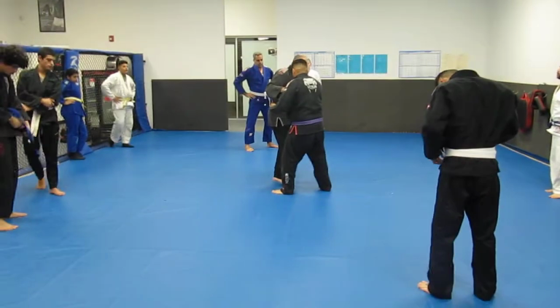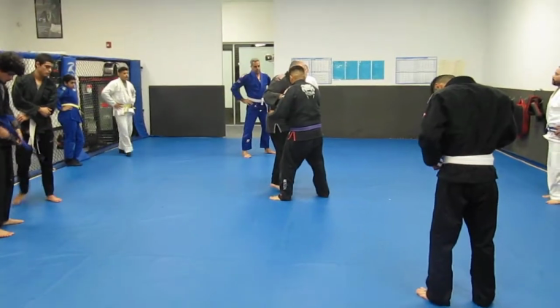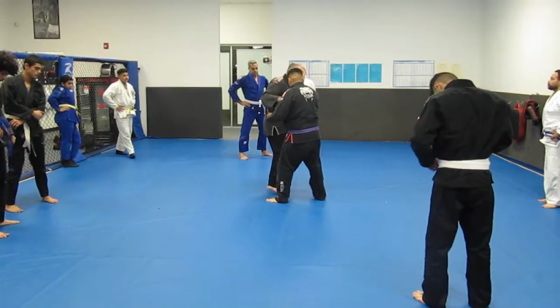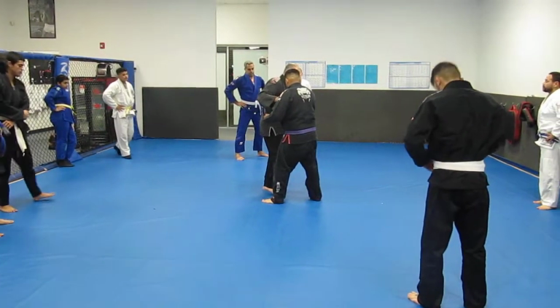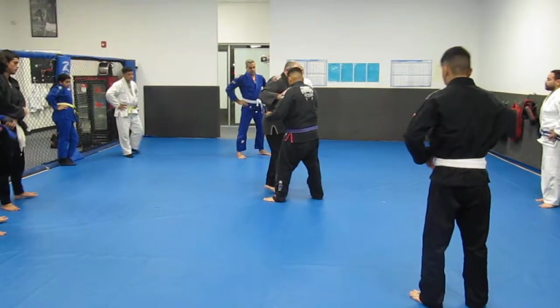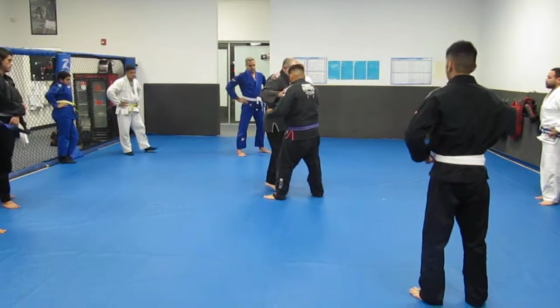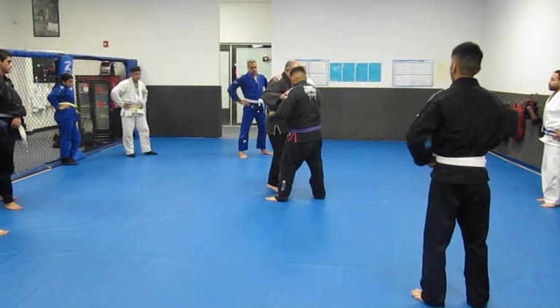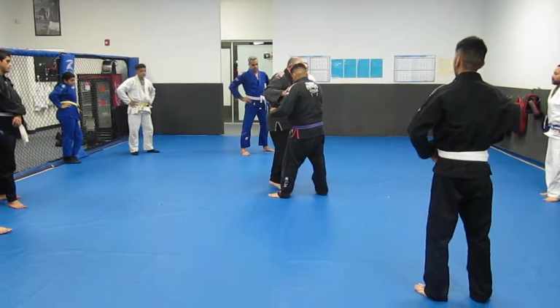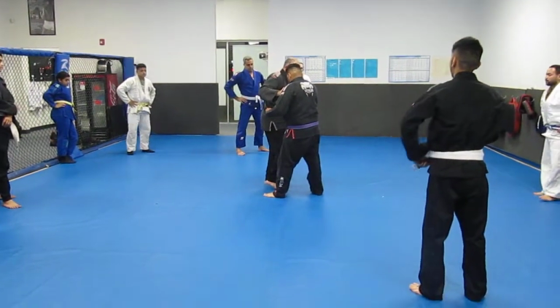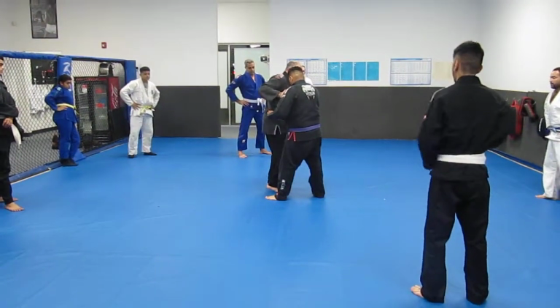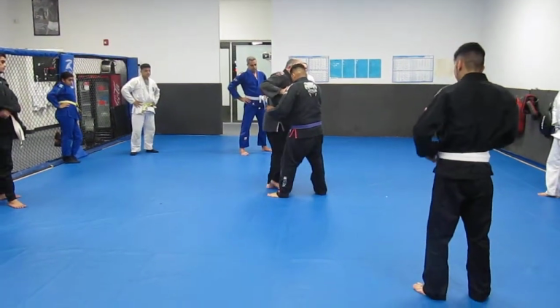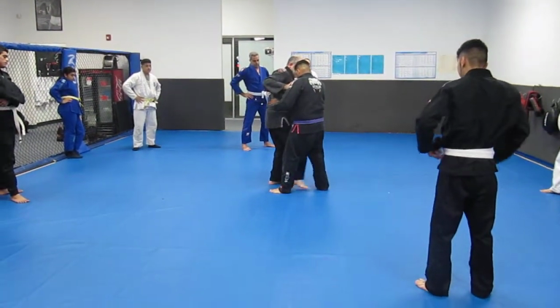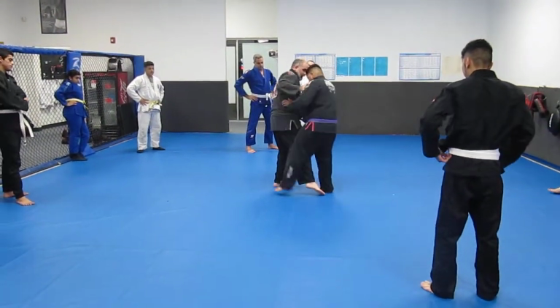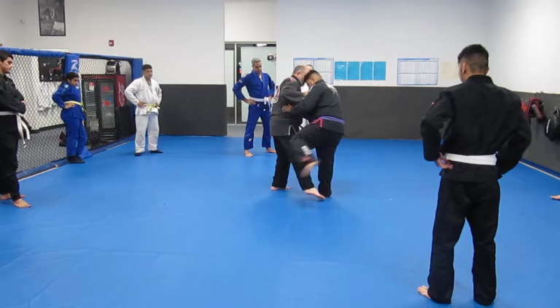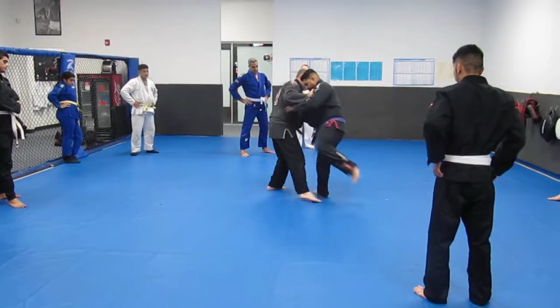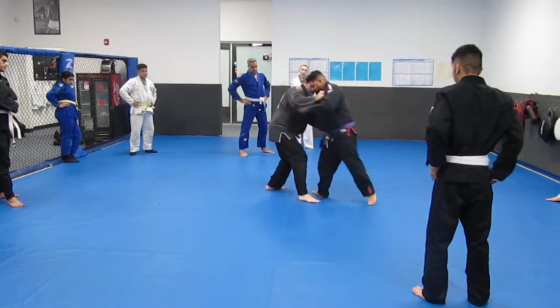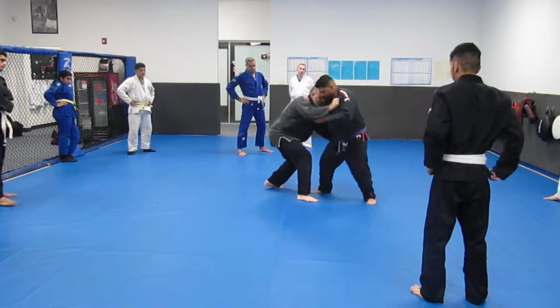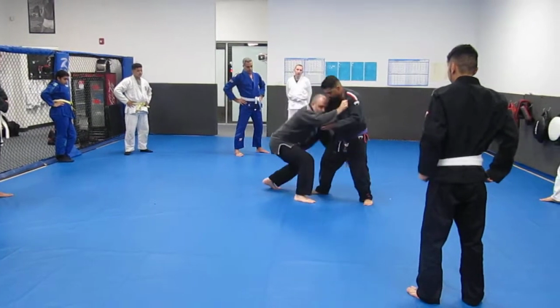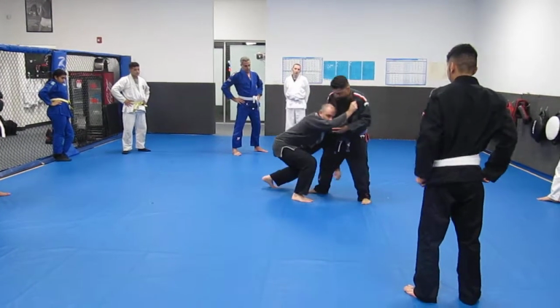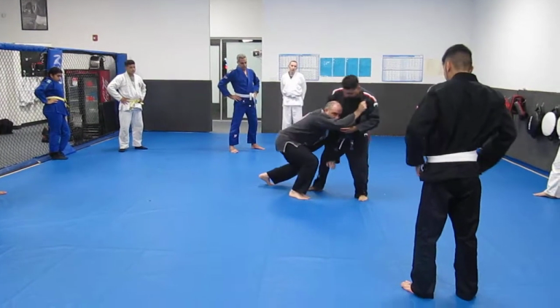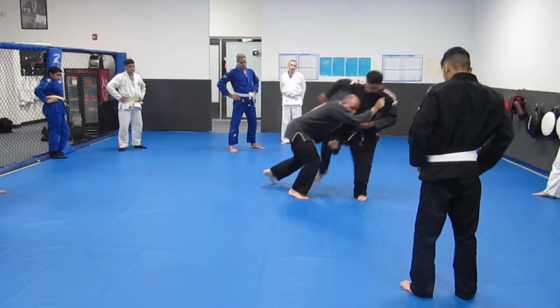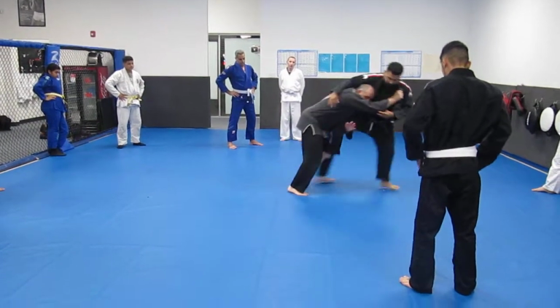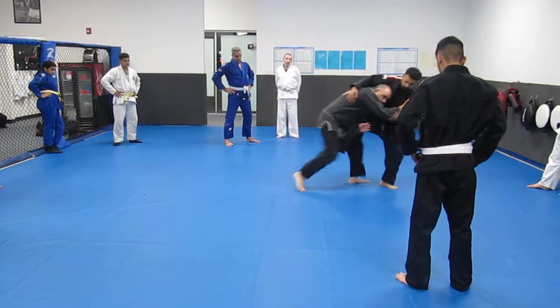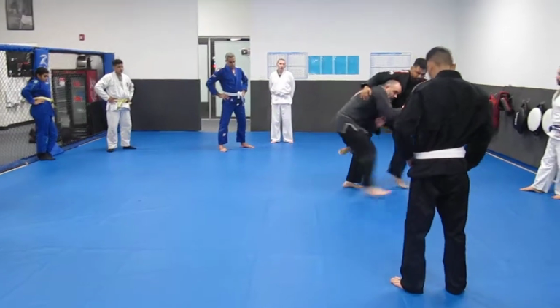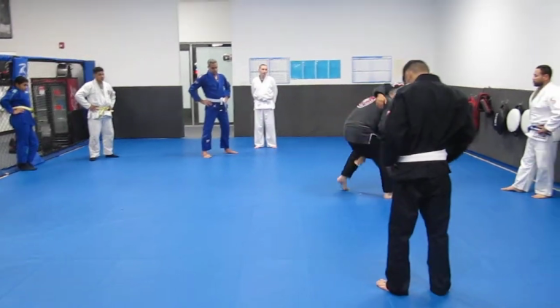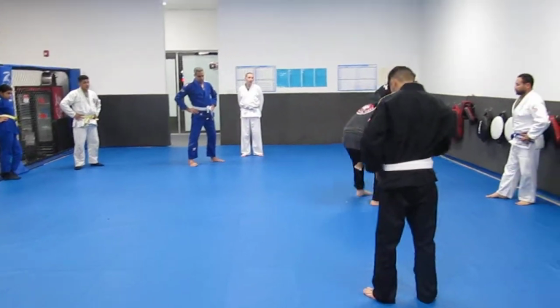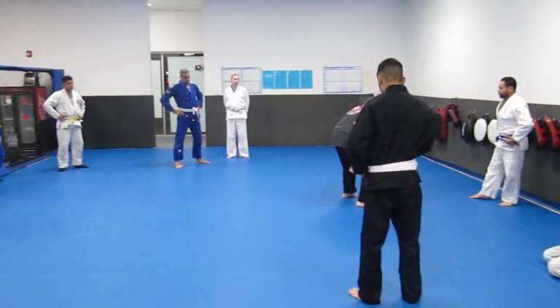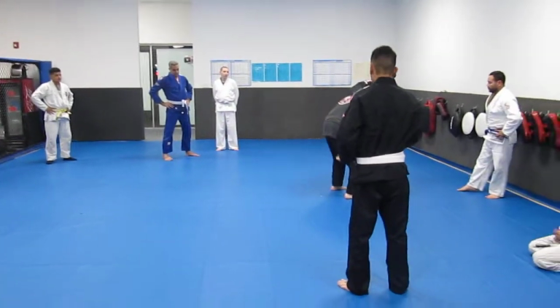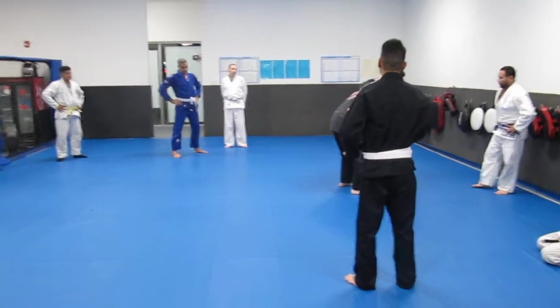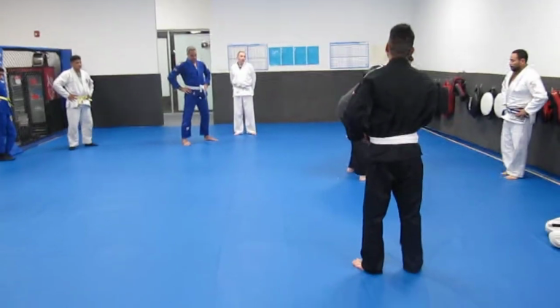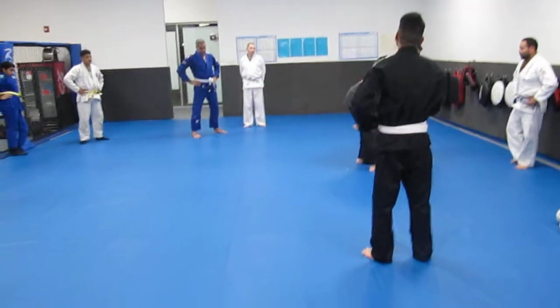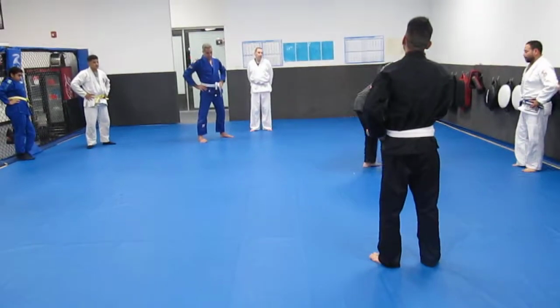Before I get the off-balance angle, you step that leg back. I'm already coming forward, so I'm just going to come in for a single leg here. Shoulder down.